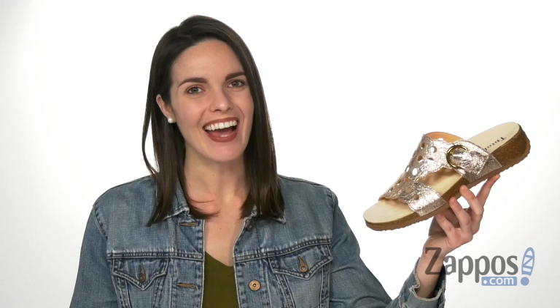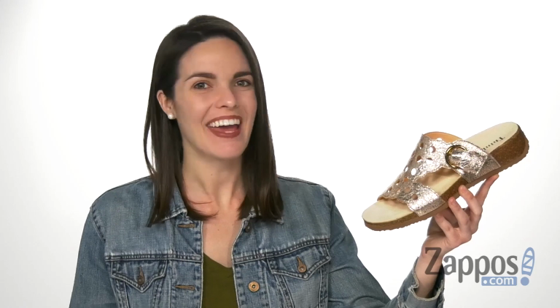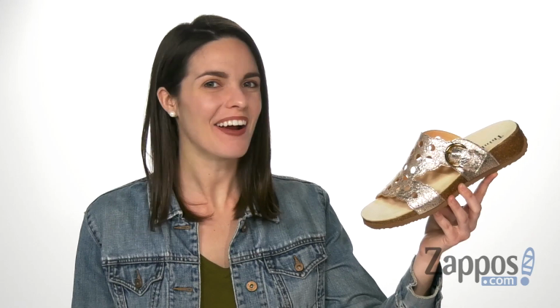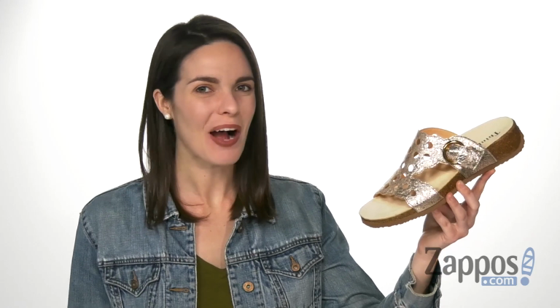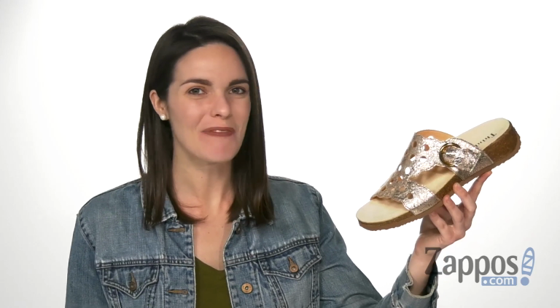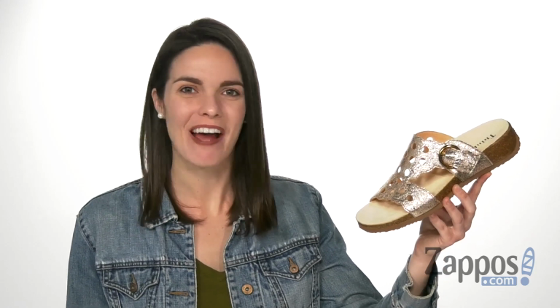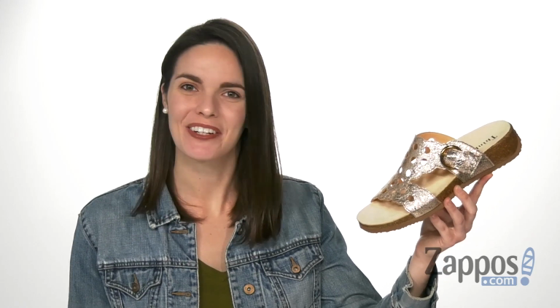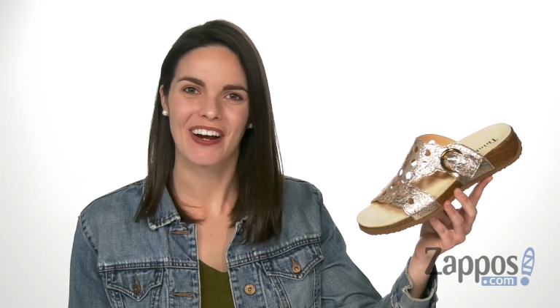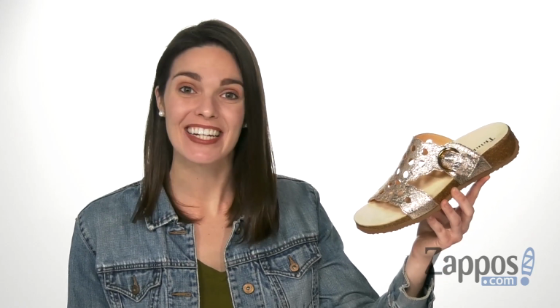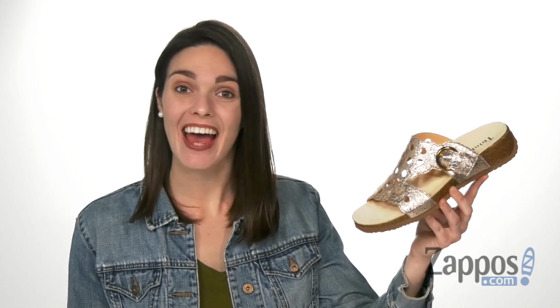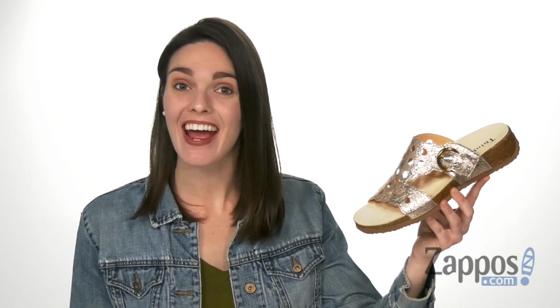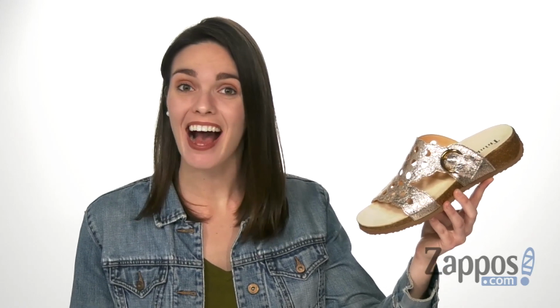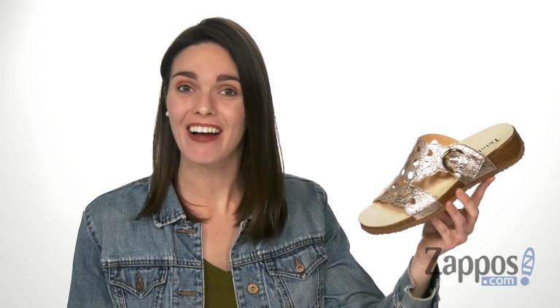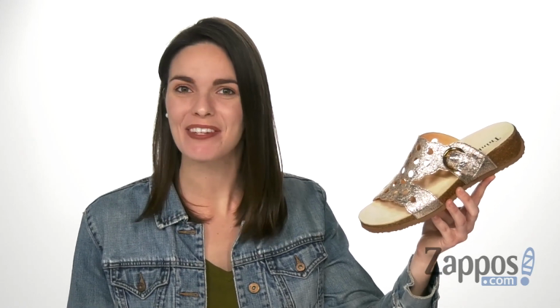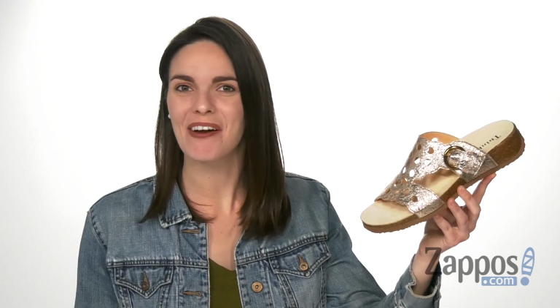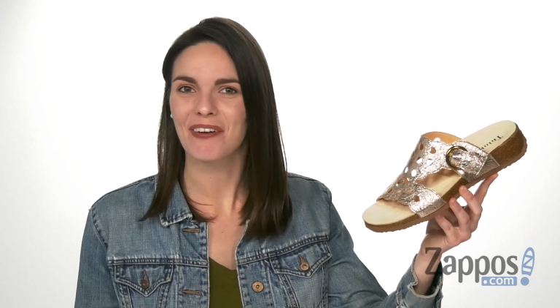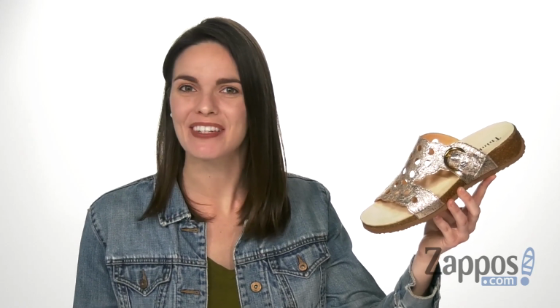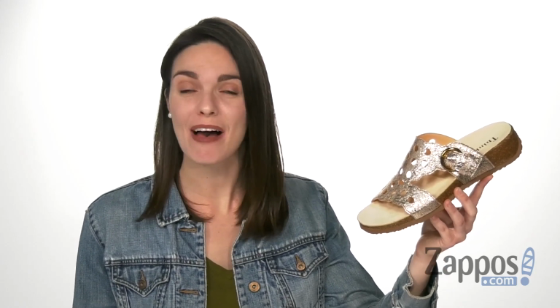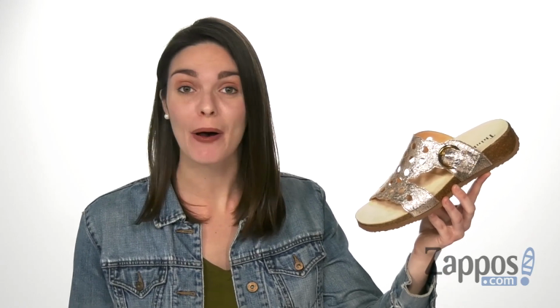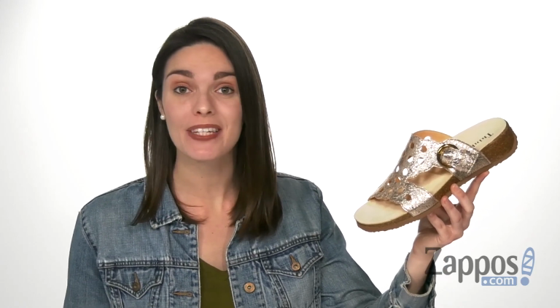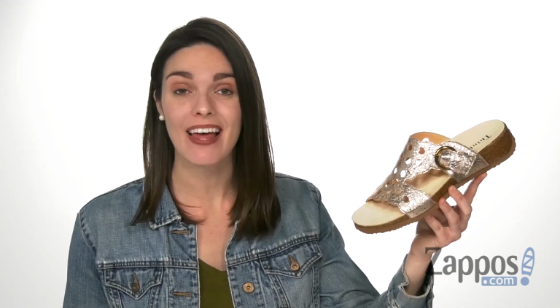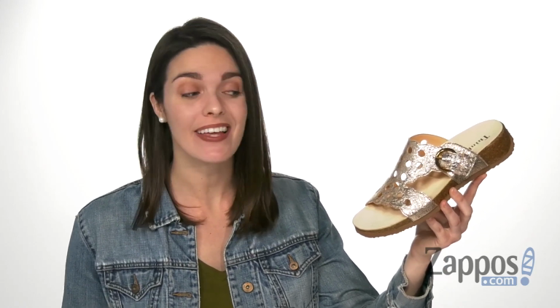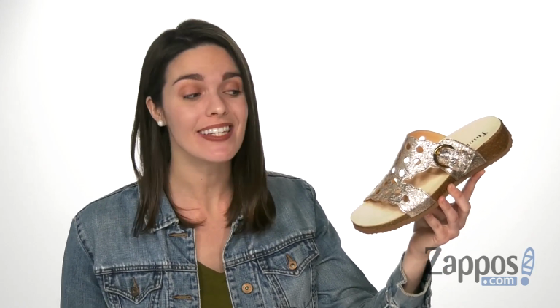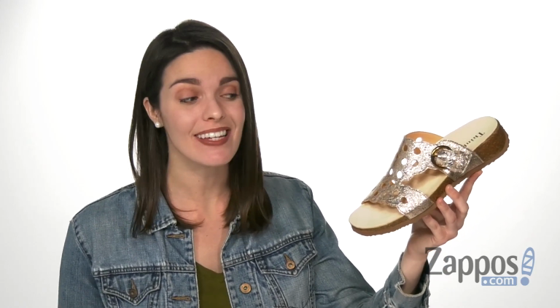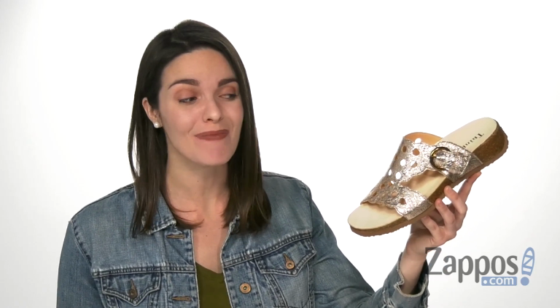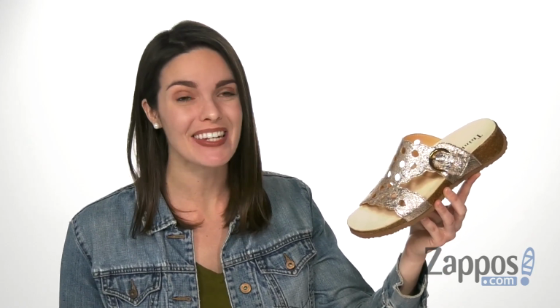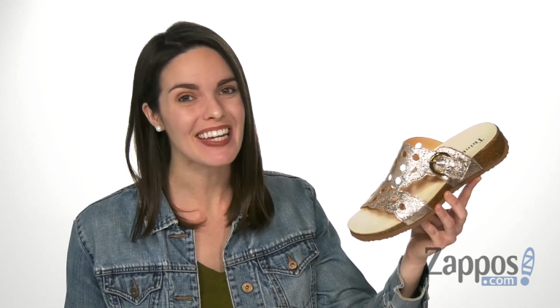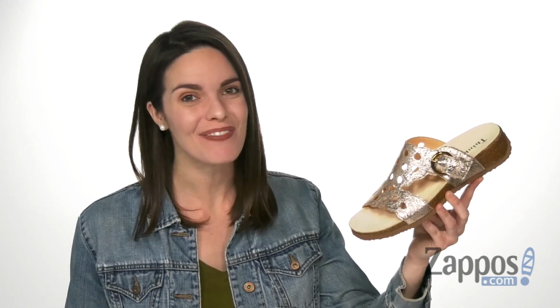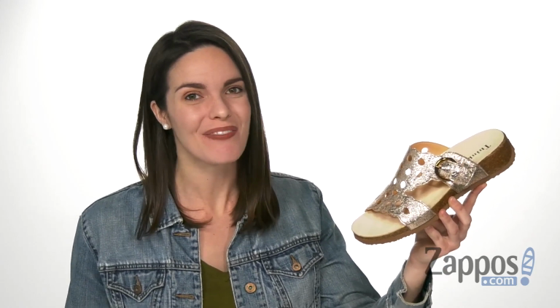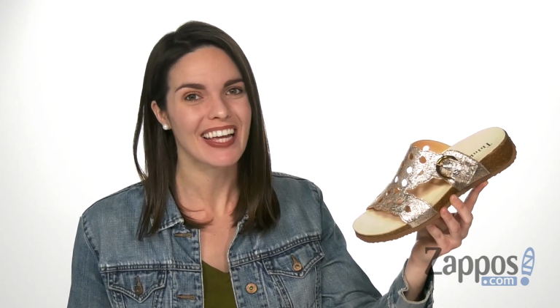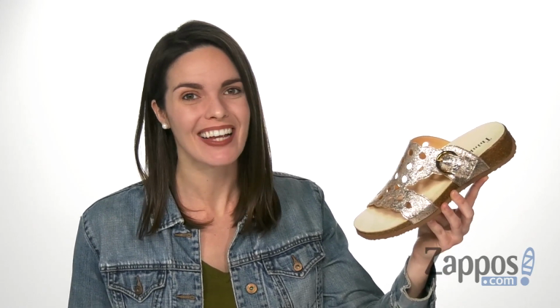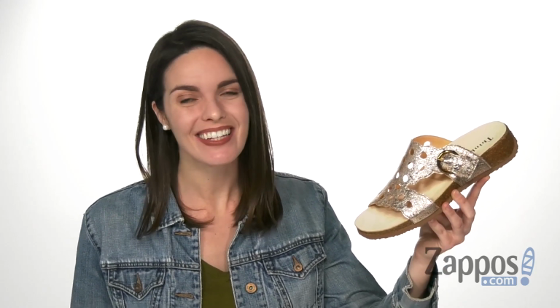Hi there, hope you're having a great day. I'm Zoe from Zappos and this is the Mizzy from THiNK.